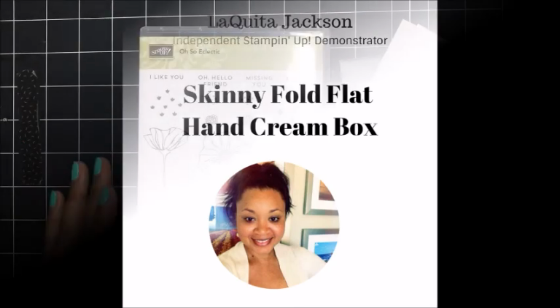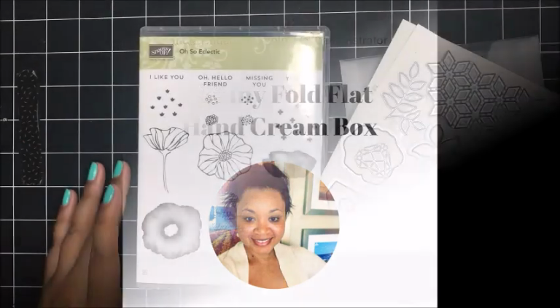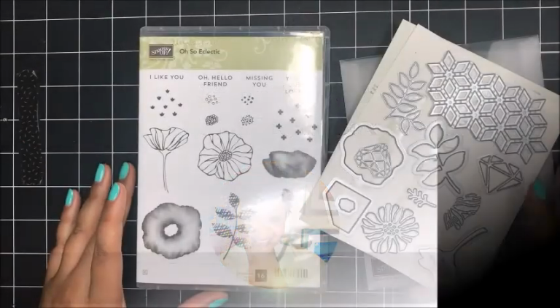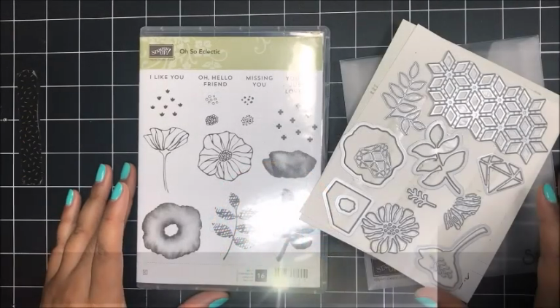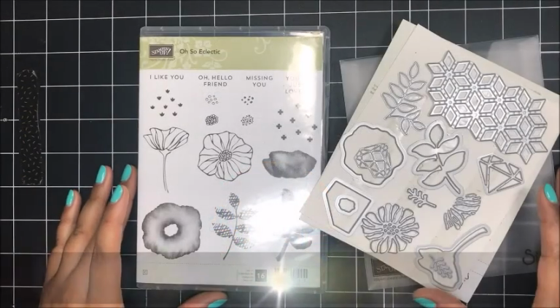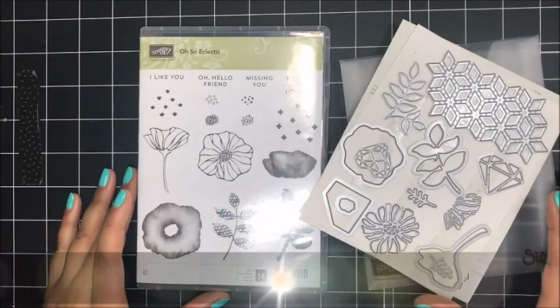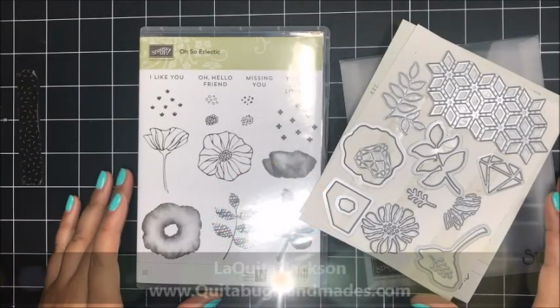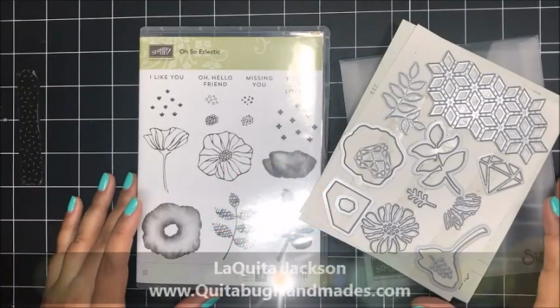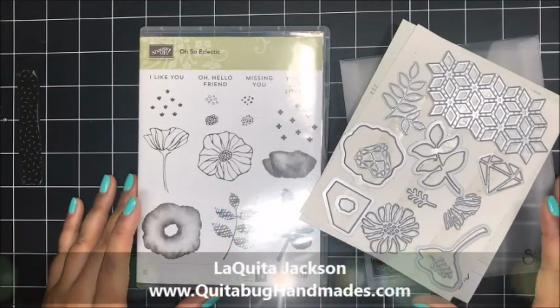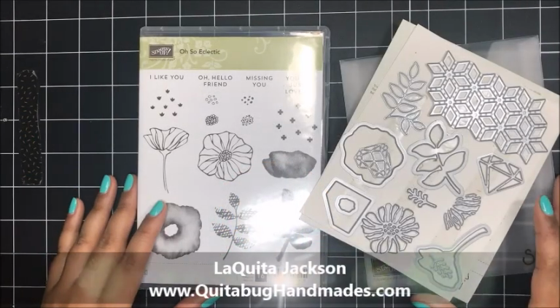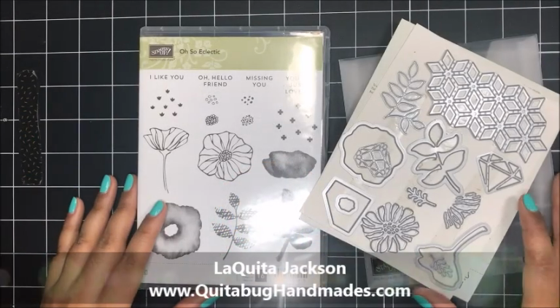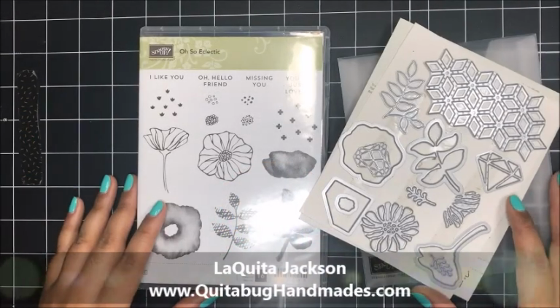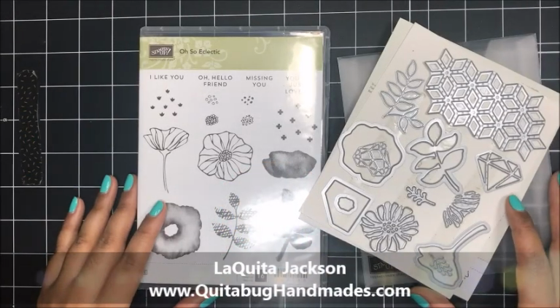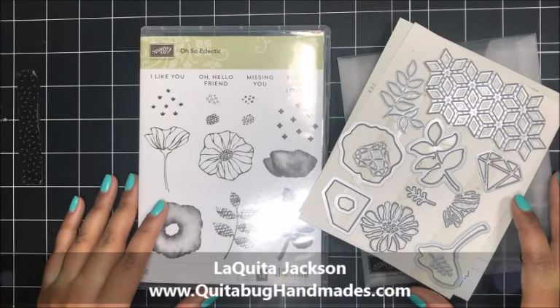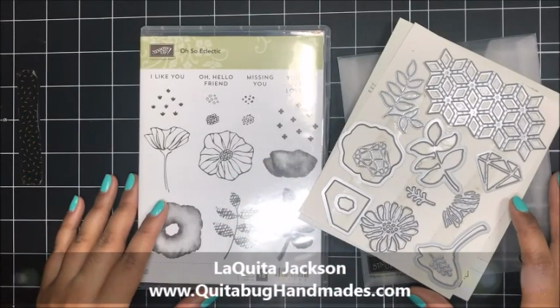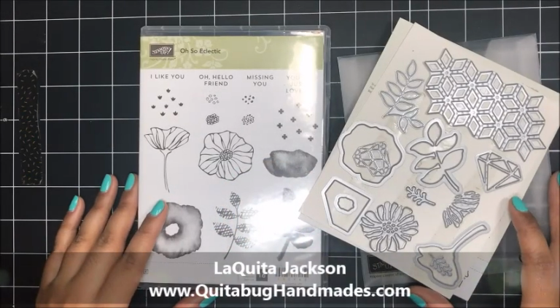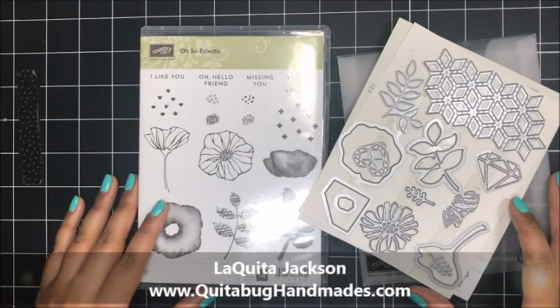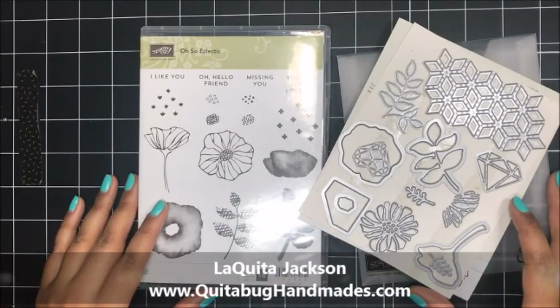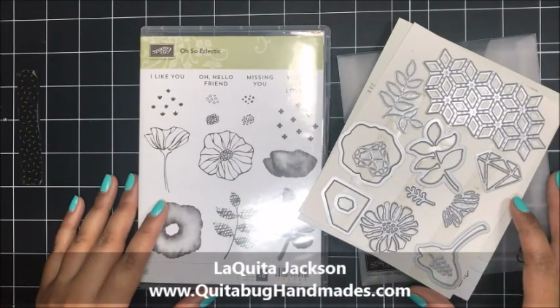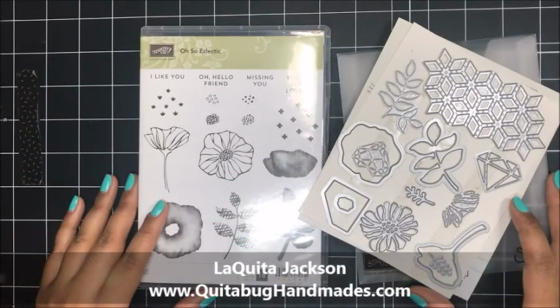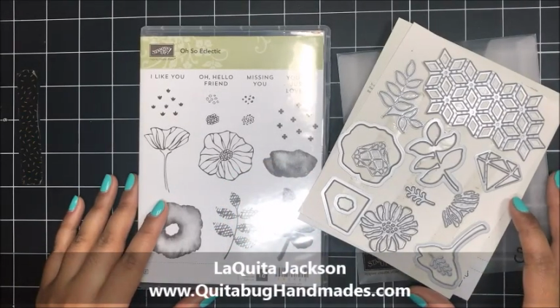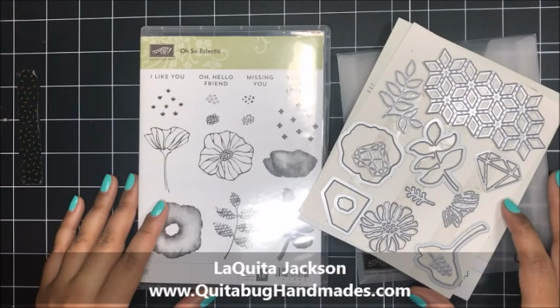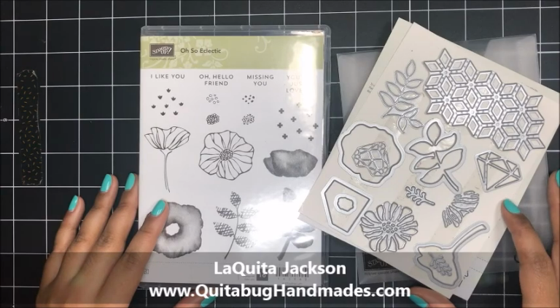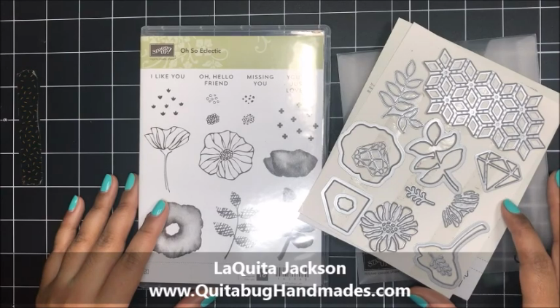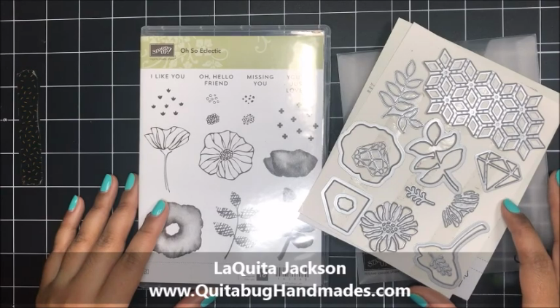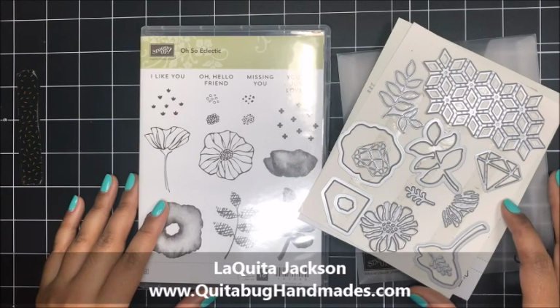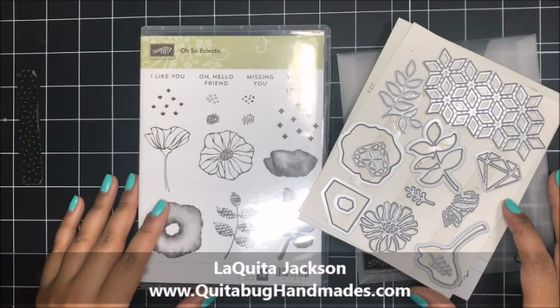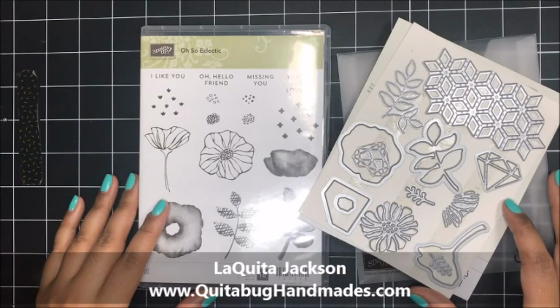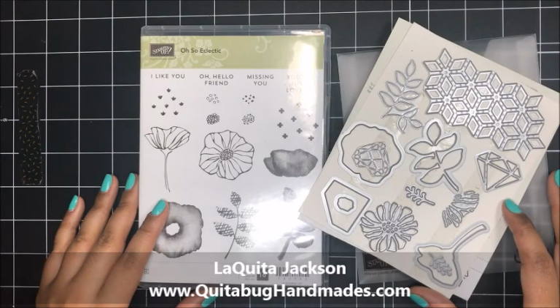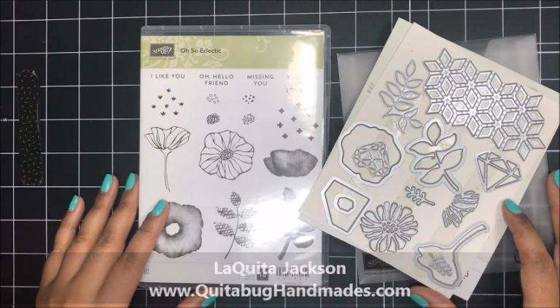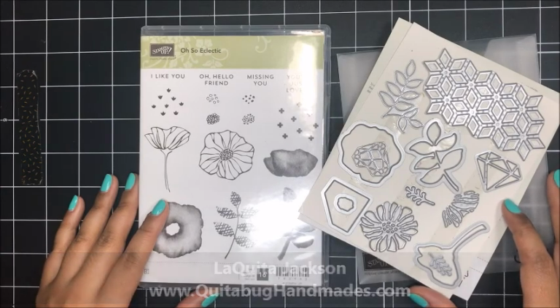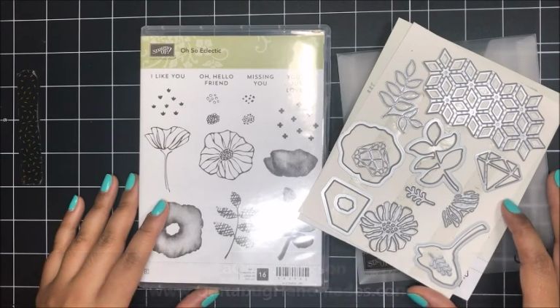Hey there, this is Laquita with QuitaBugHandmade.com and thank you so much for joining me today for another Stampin' Up! tutorial.